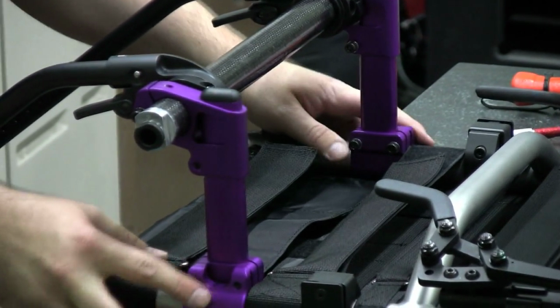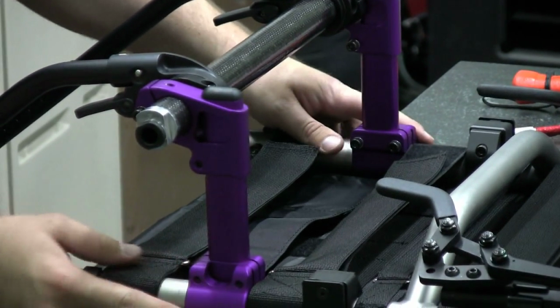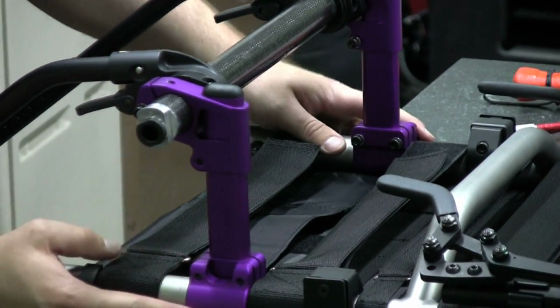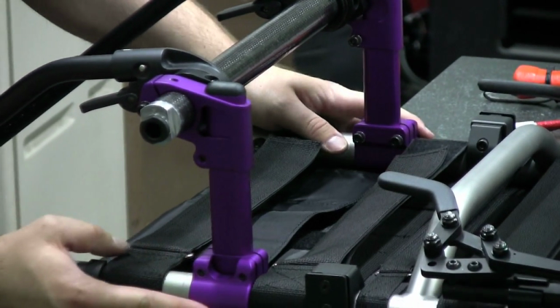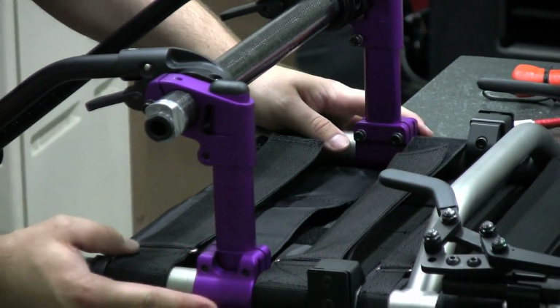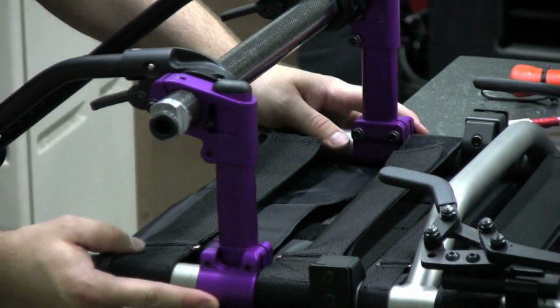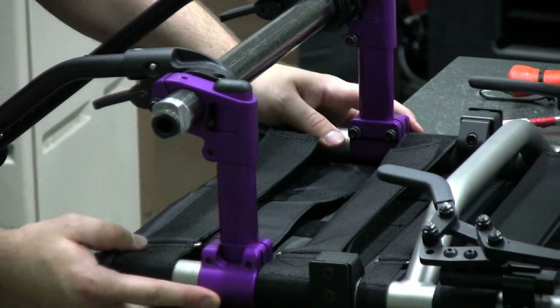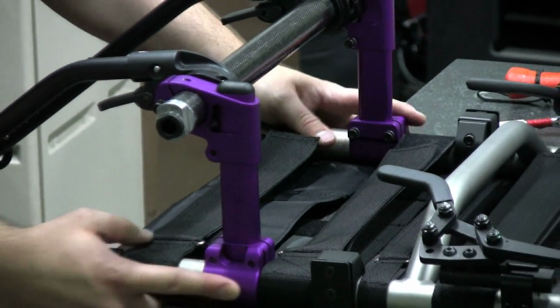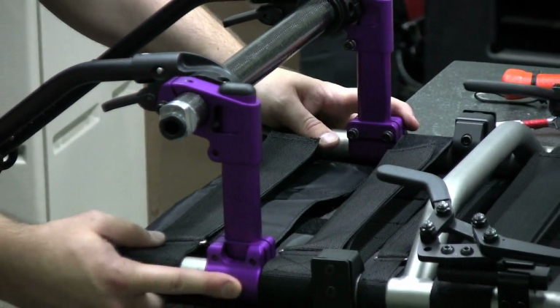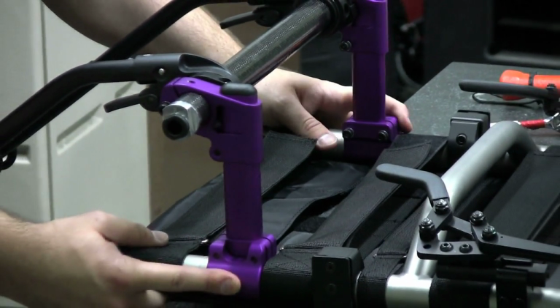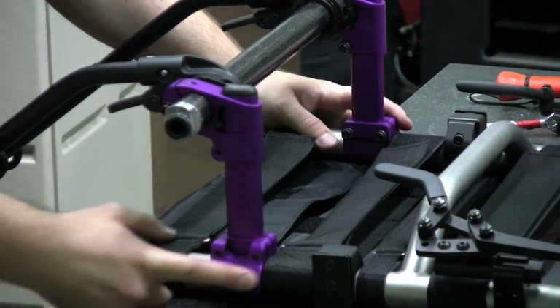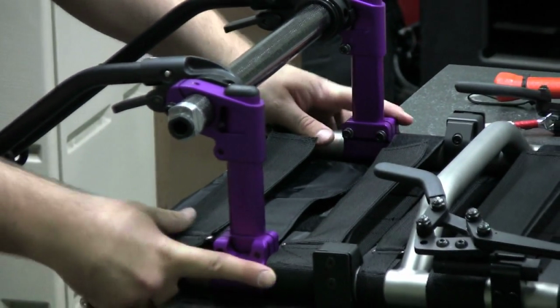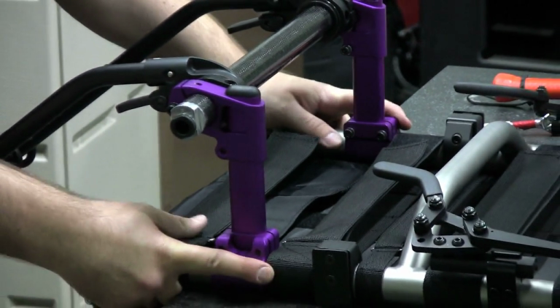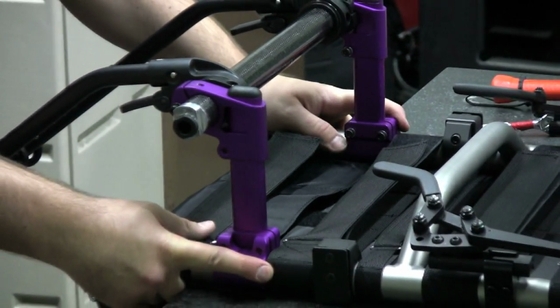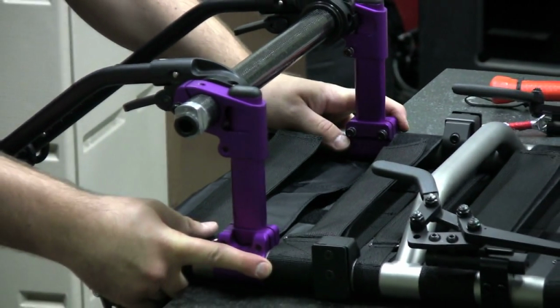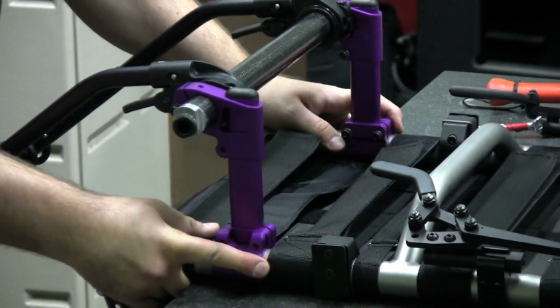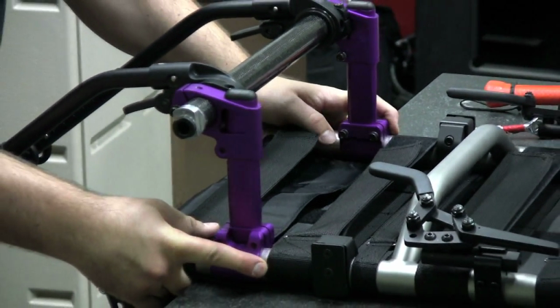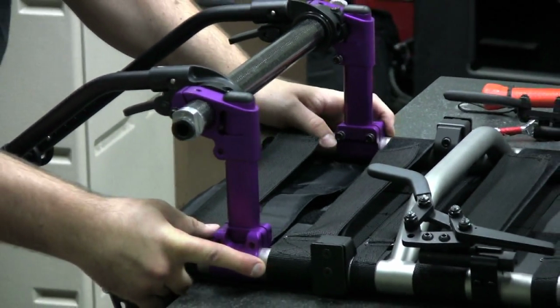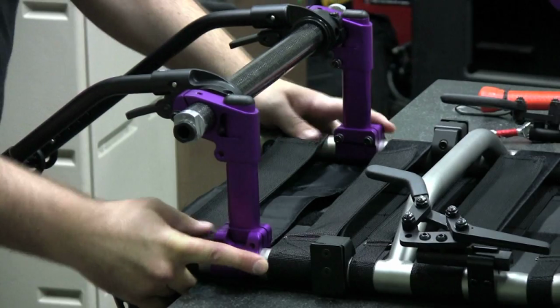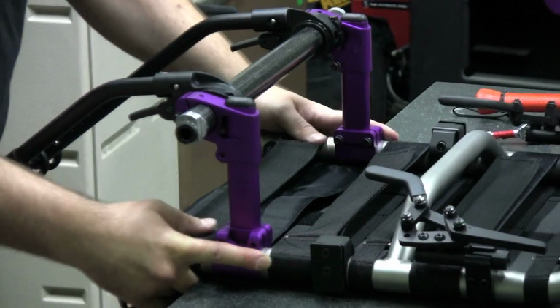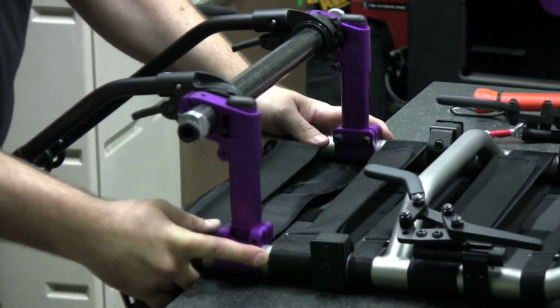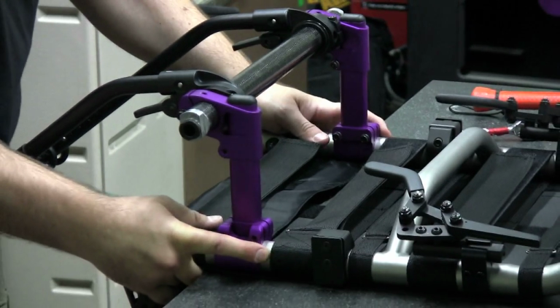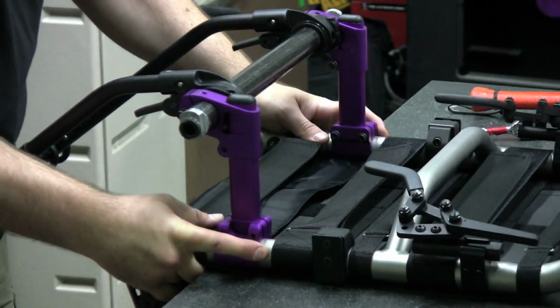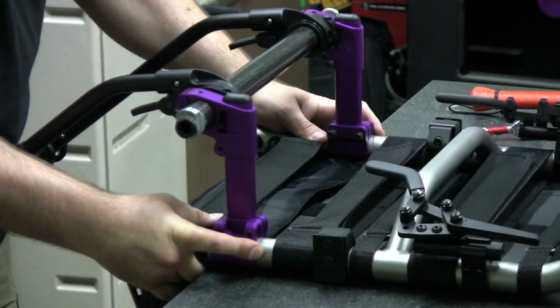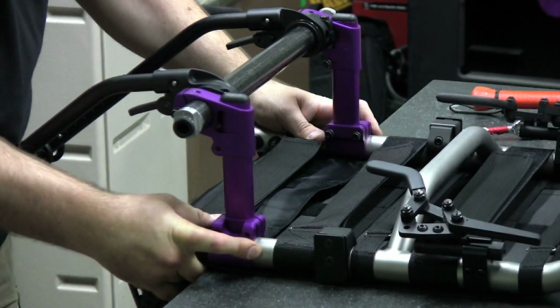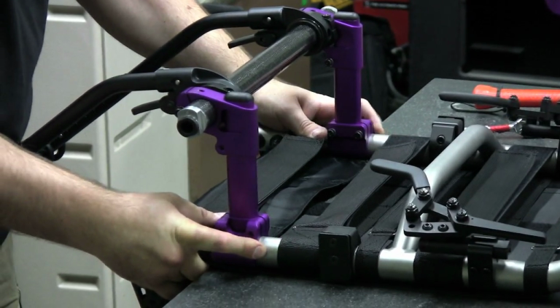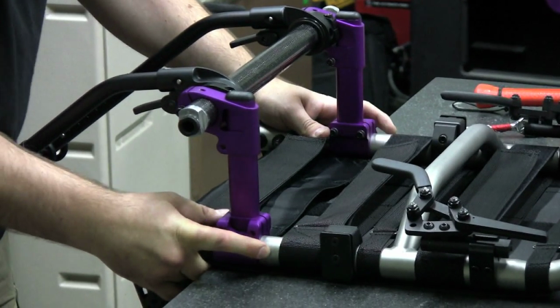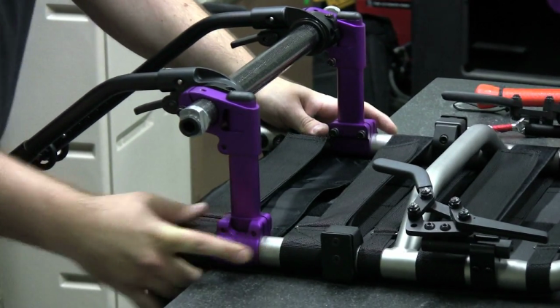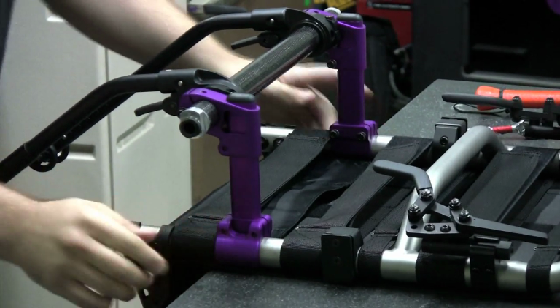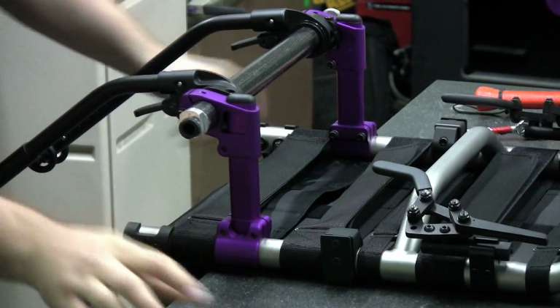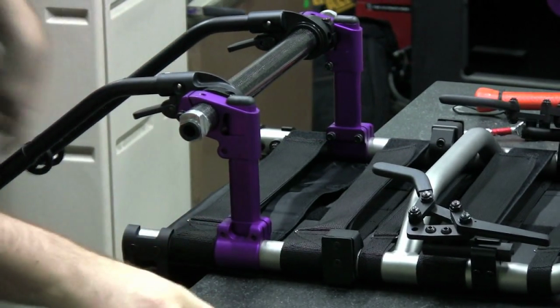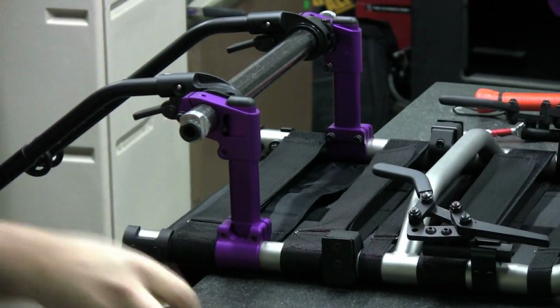Step 2: Slide the chamber mount clamps forward or rearward along the frame until positioned in the desired location.